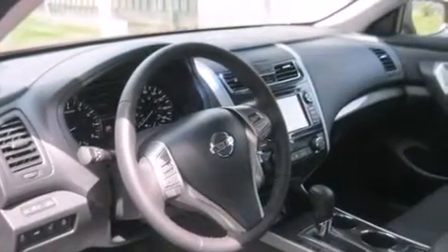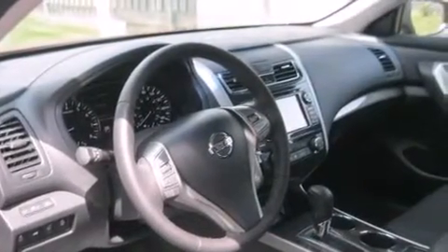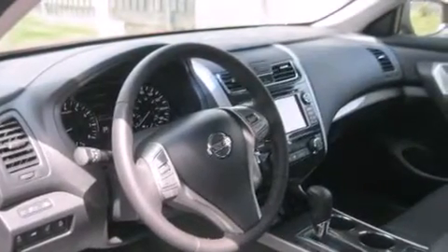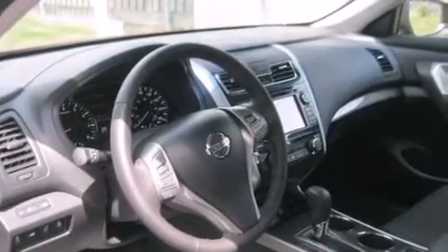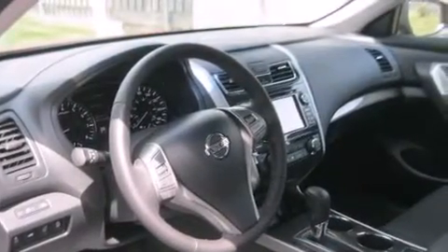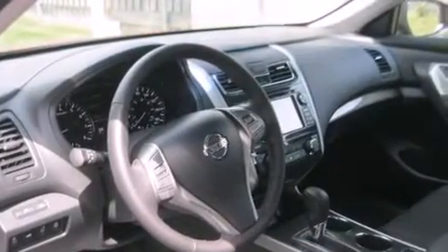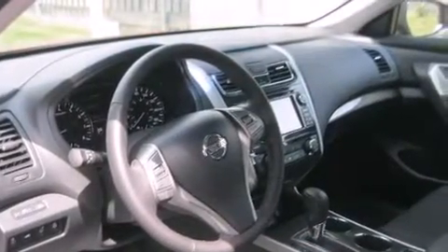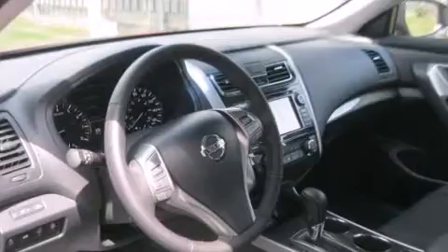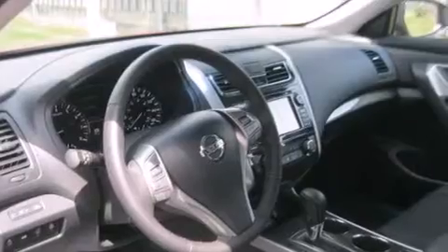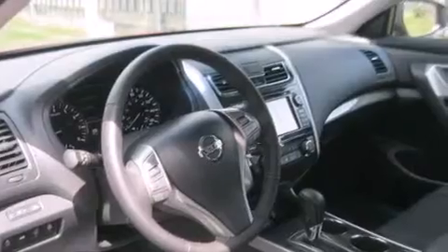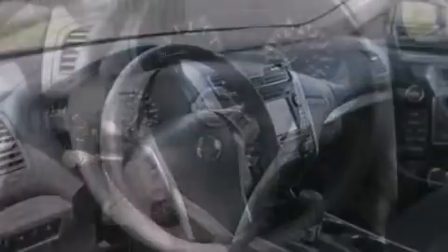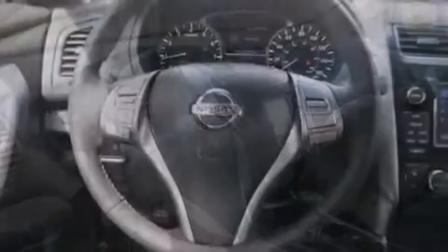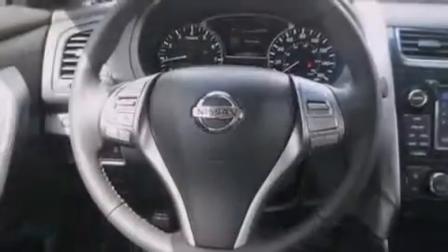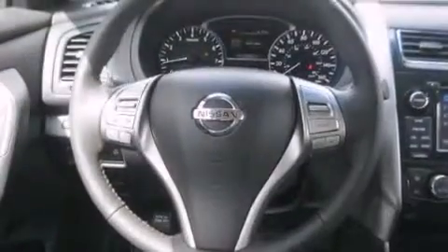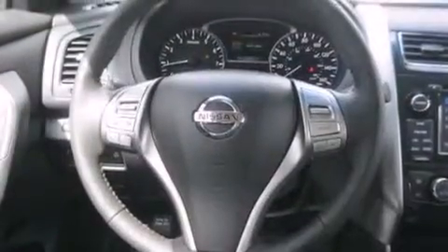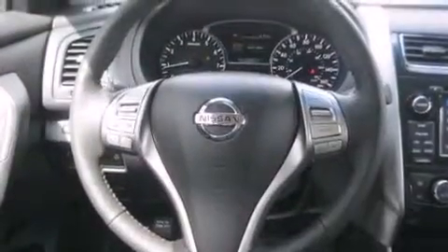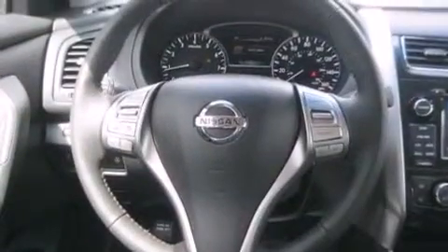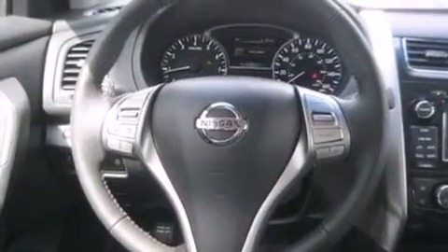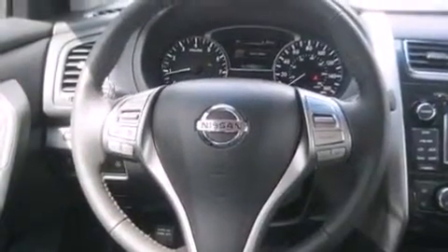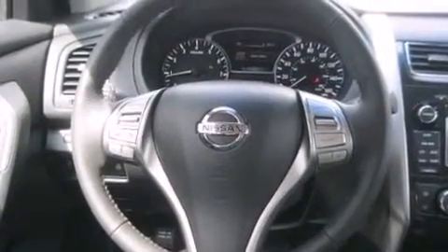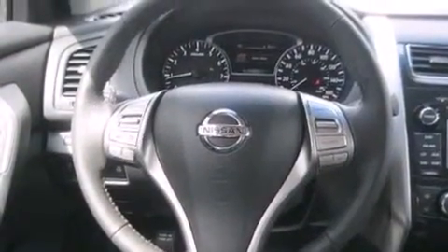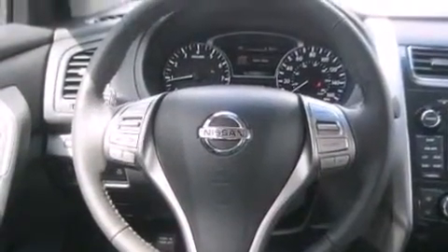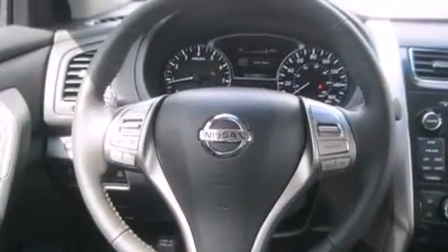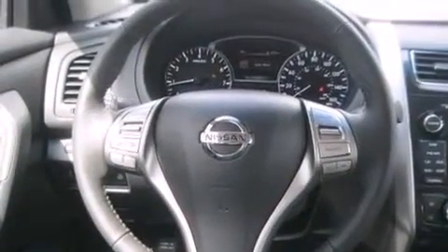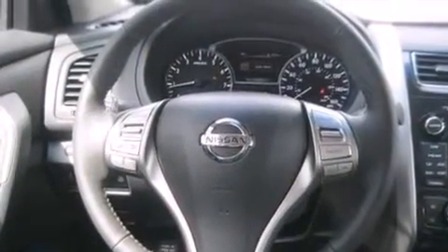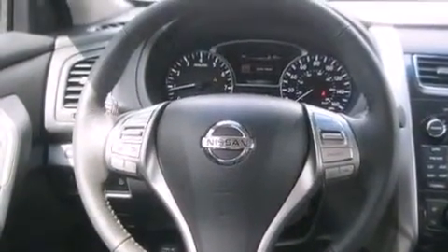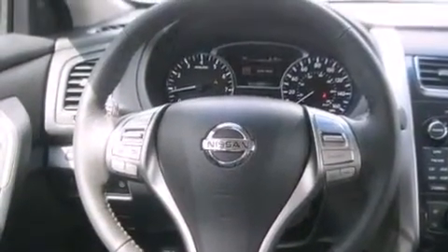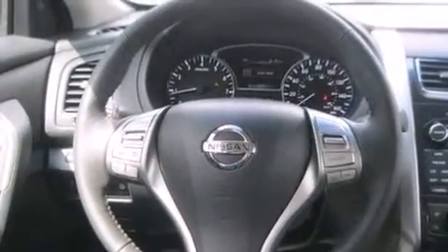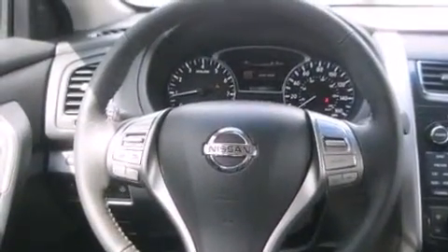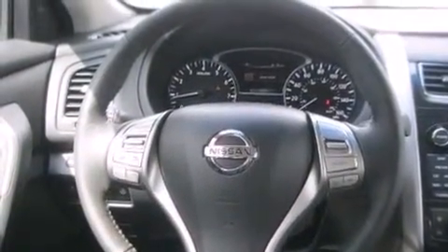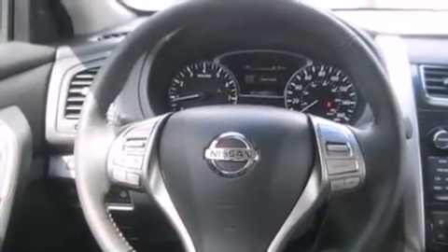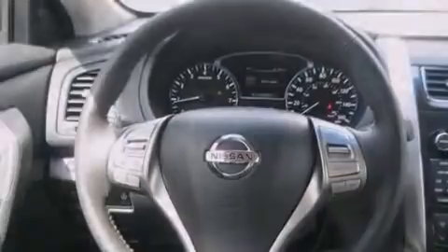Additional features include an auto dimming rear view mirror, a rear window defroster, an anti-lock braking system, and a keyless entry system.